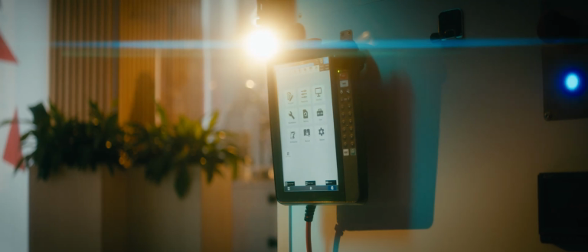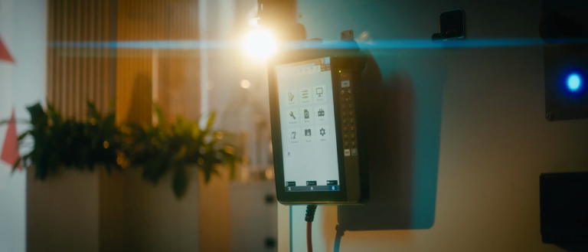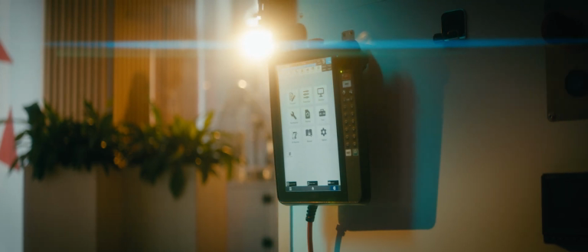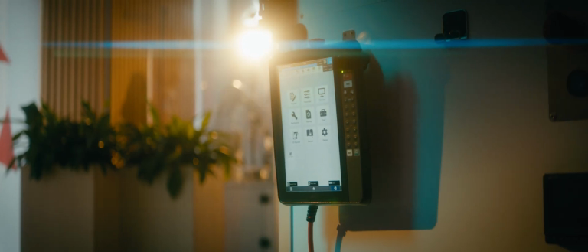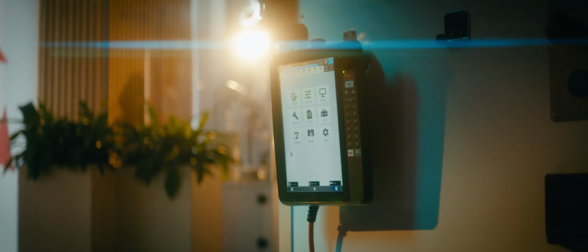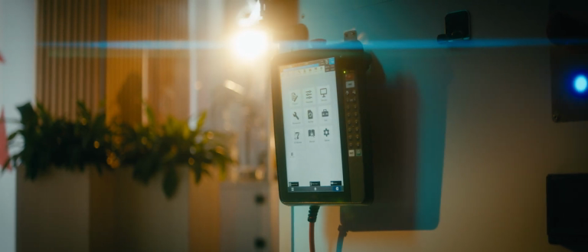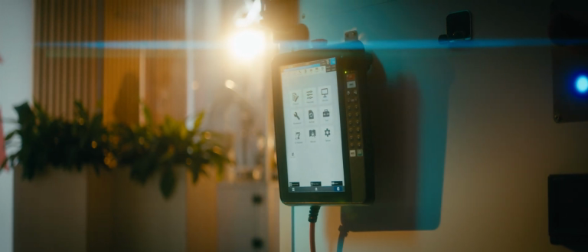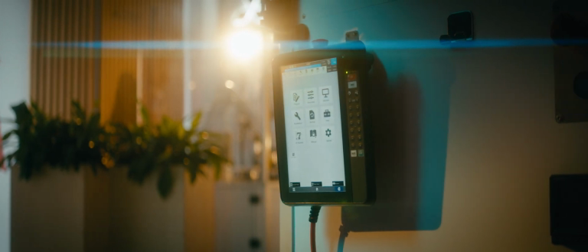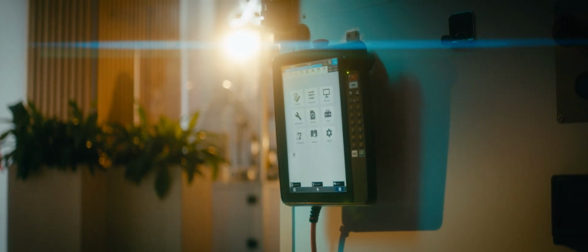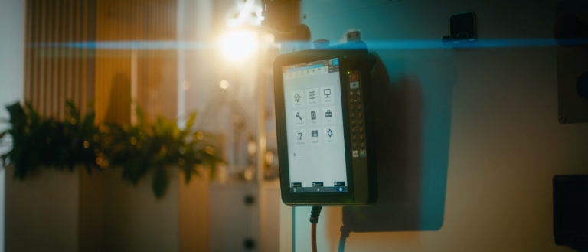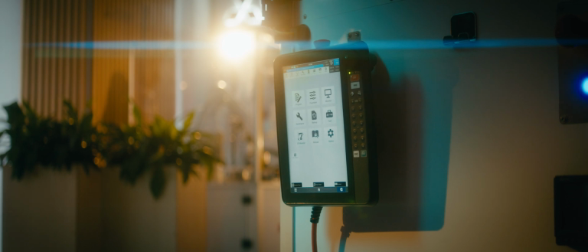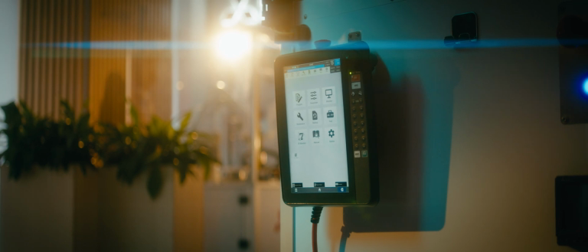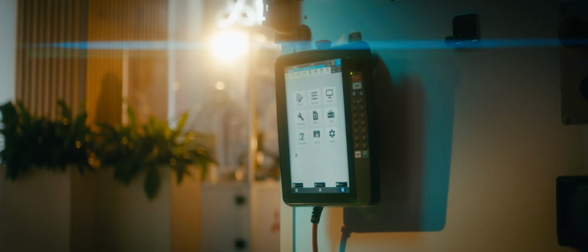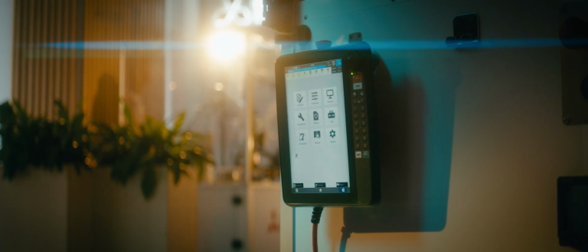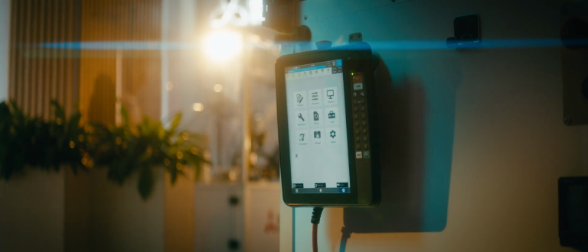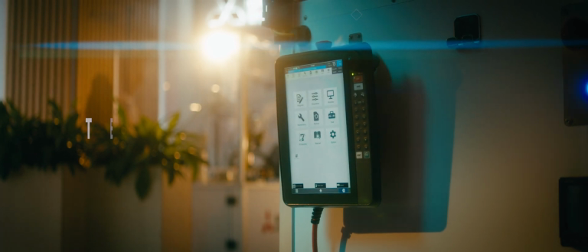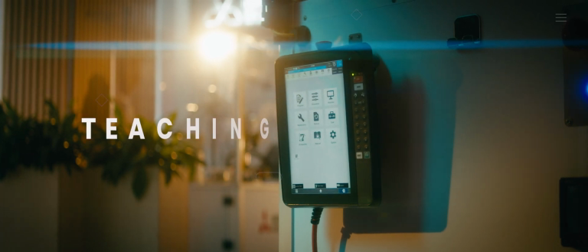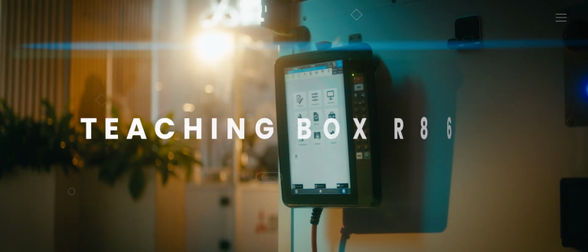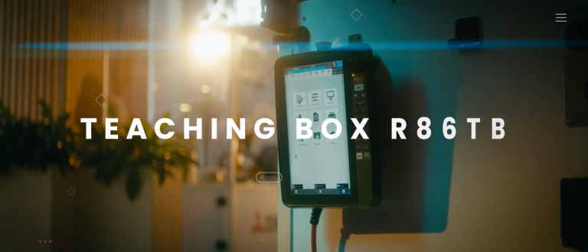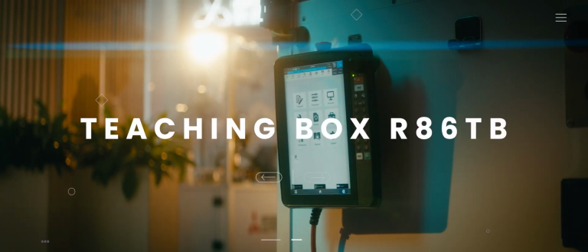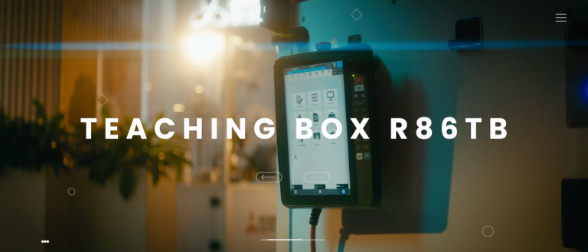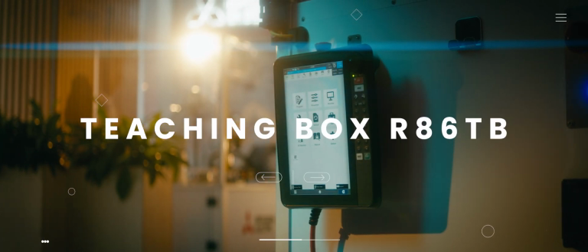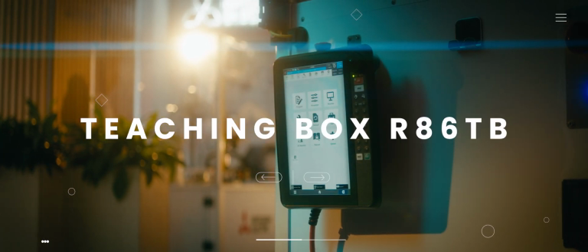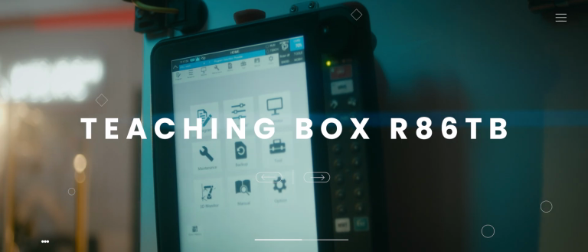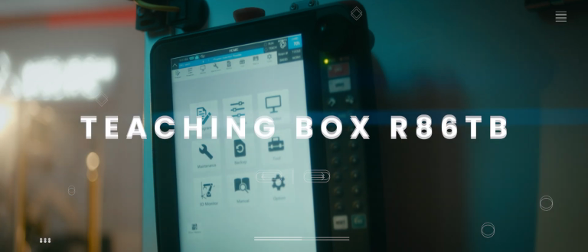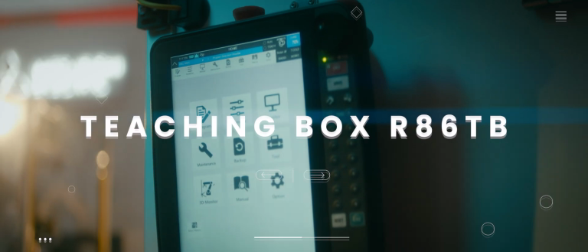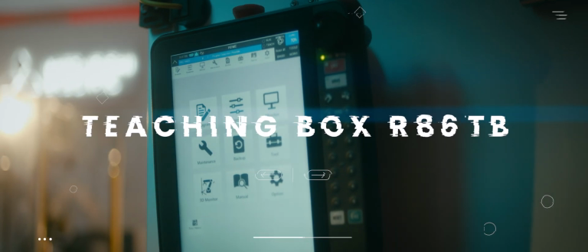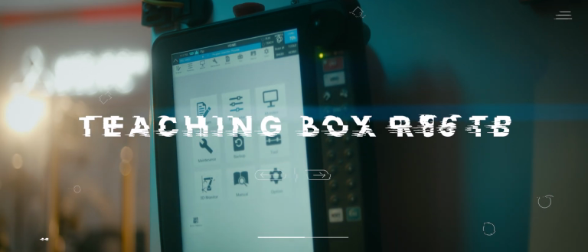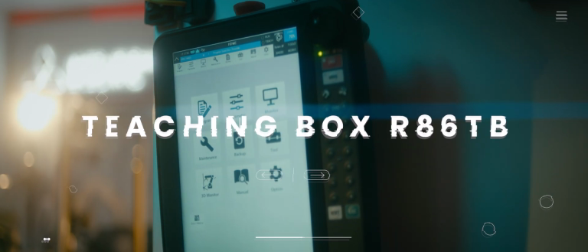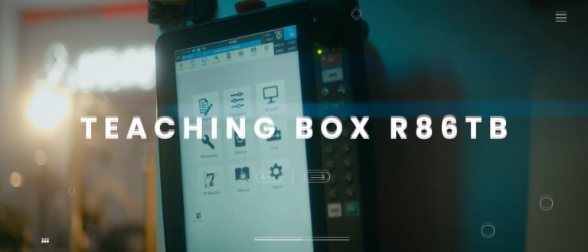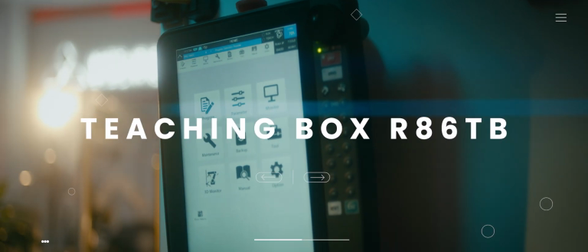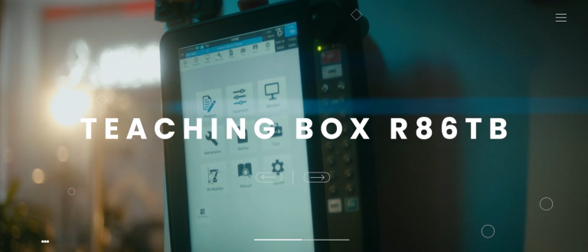Introducing the next evolution in robotics control — the newest generation Mitsubishi Electric Teaching Box.